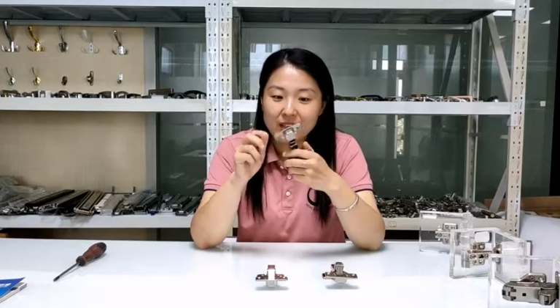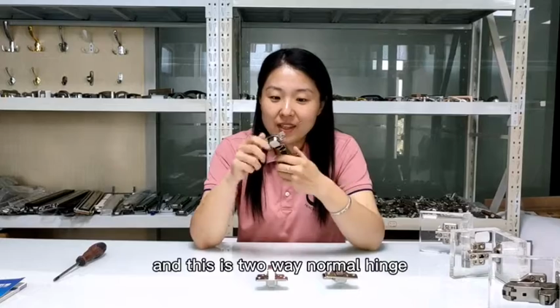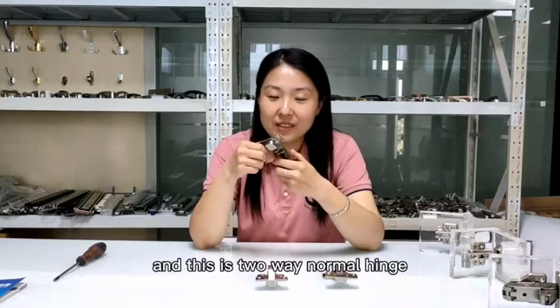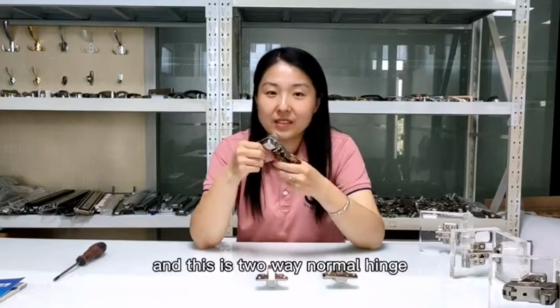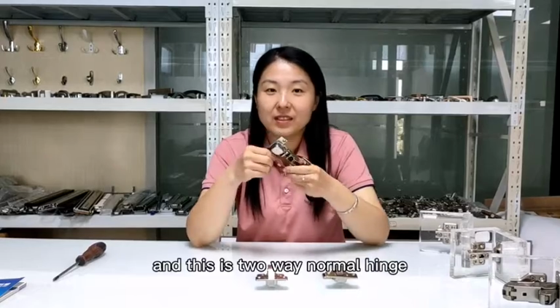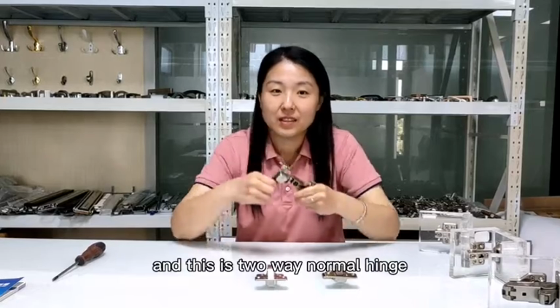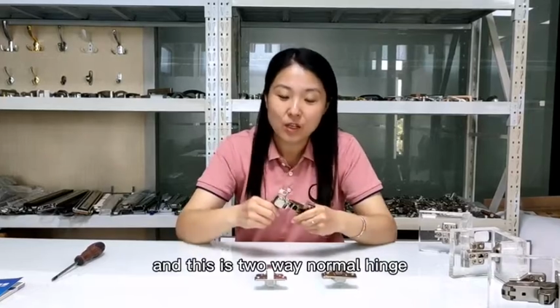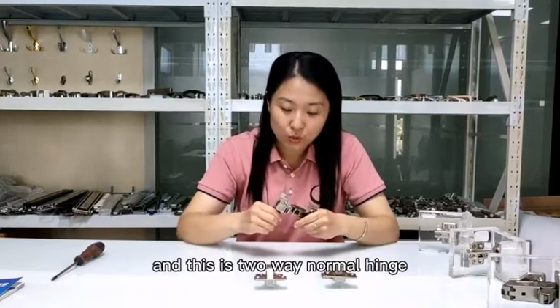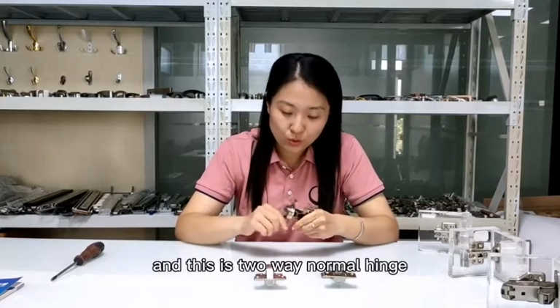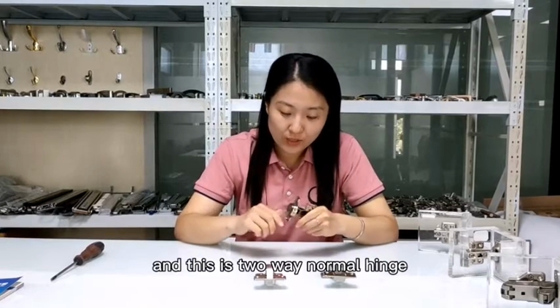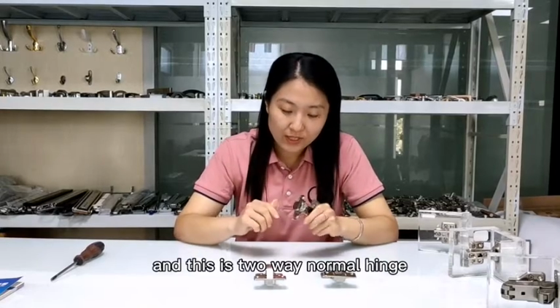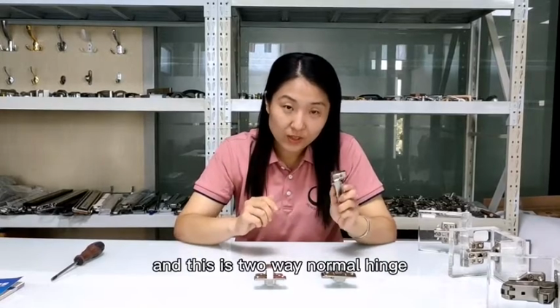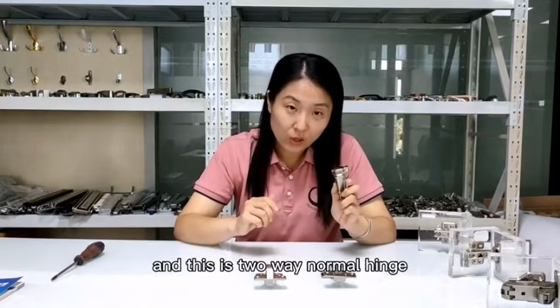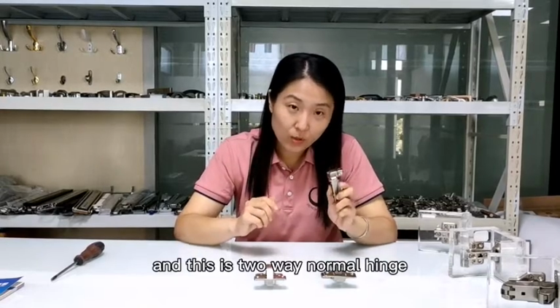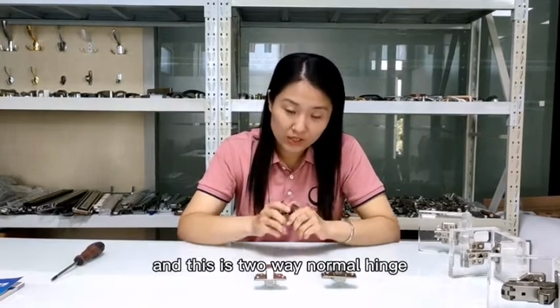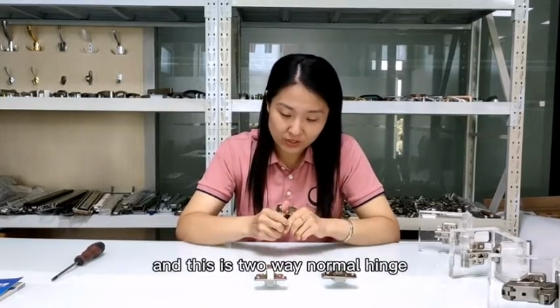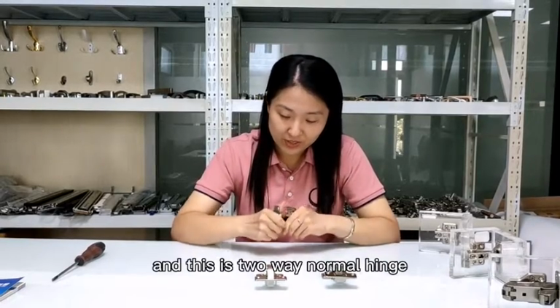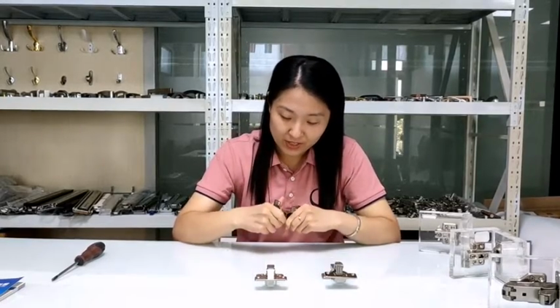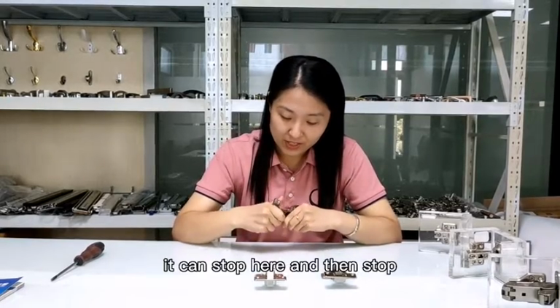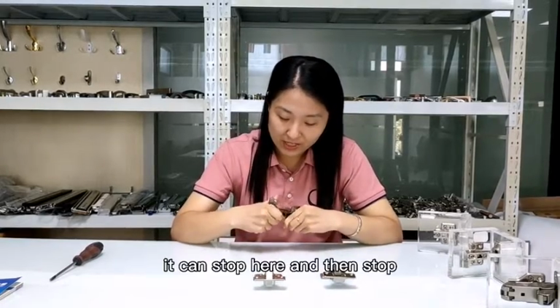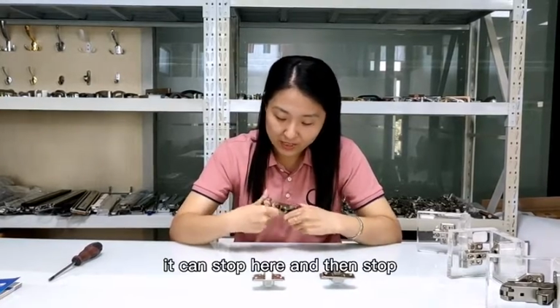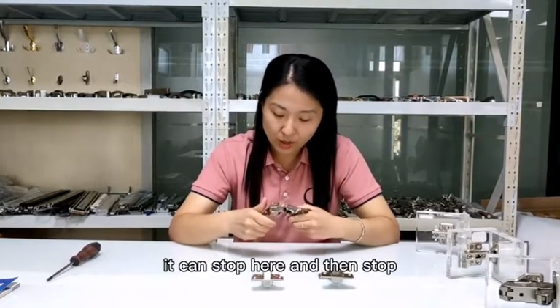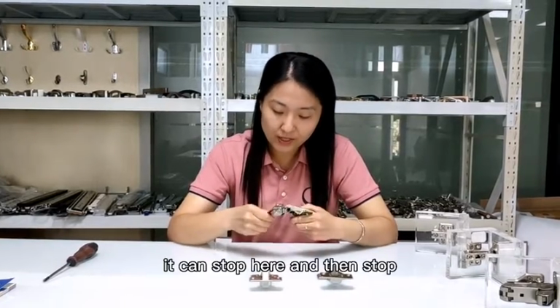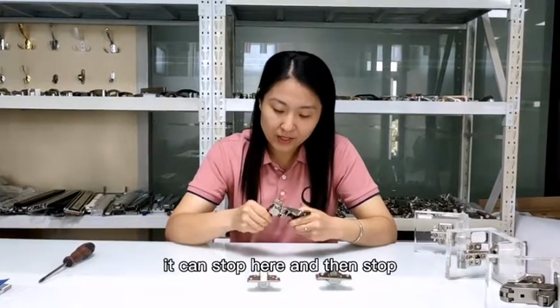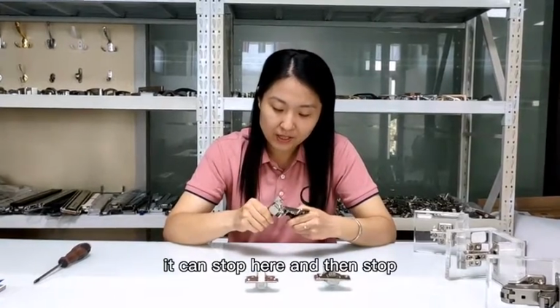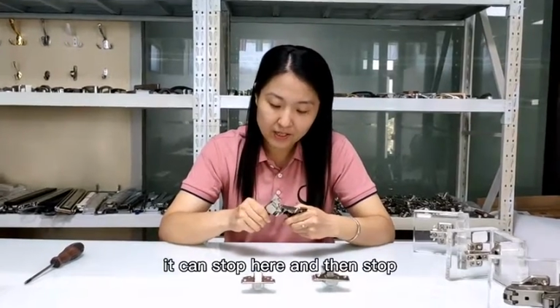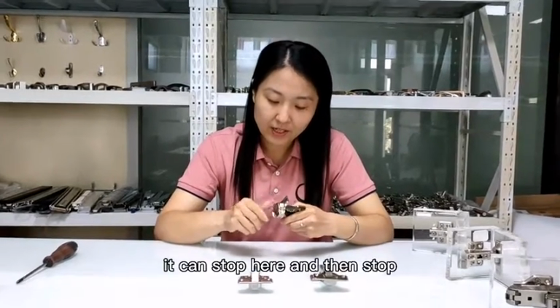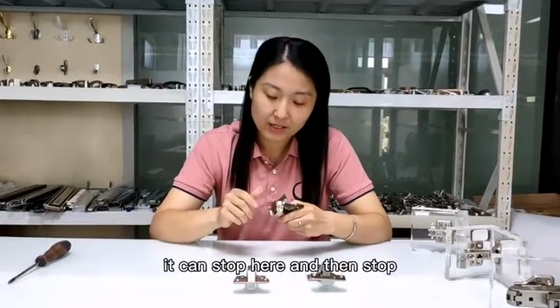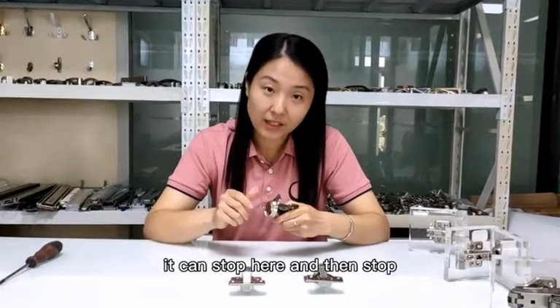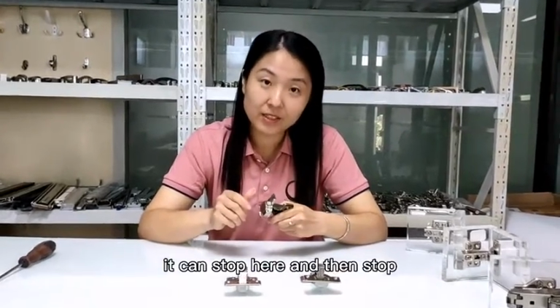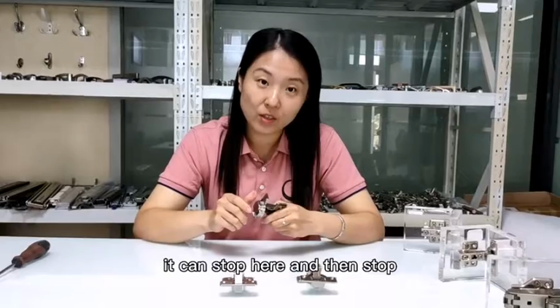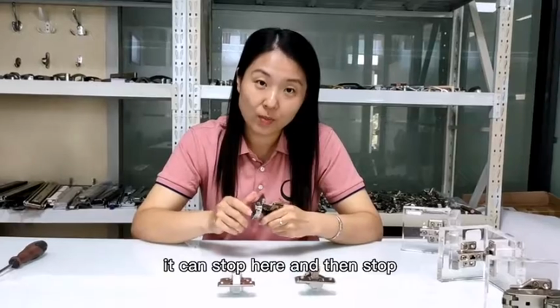This is a two-way normal hinge. It can stop here and then stop.